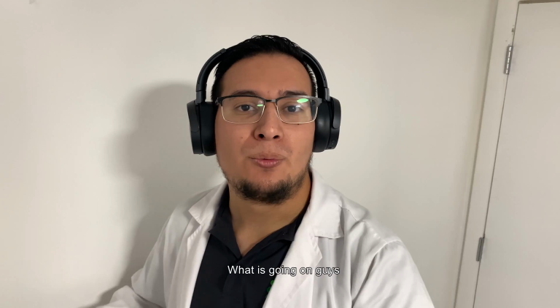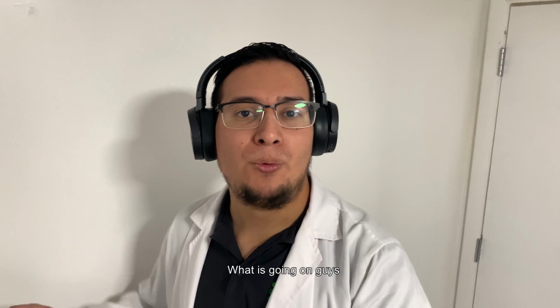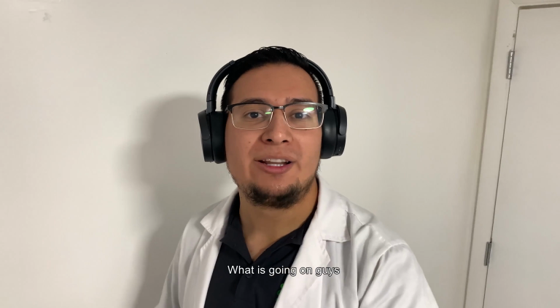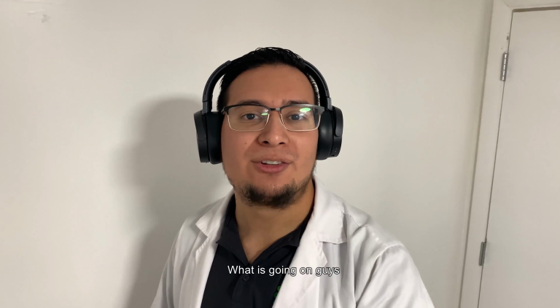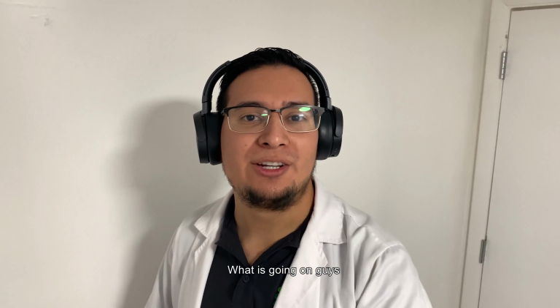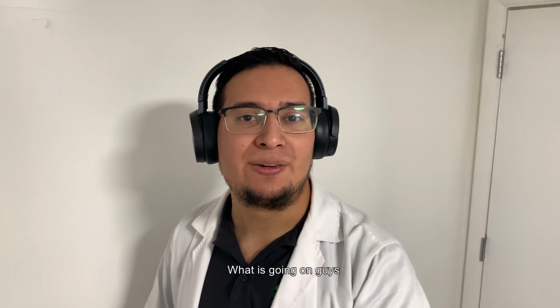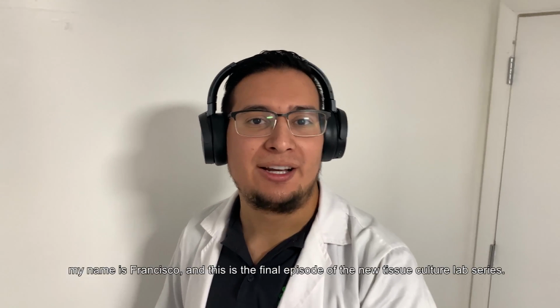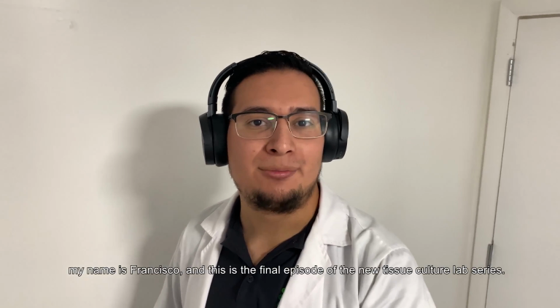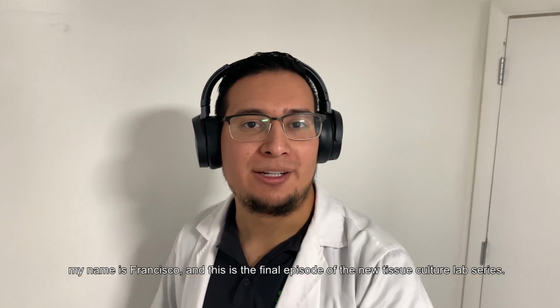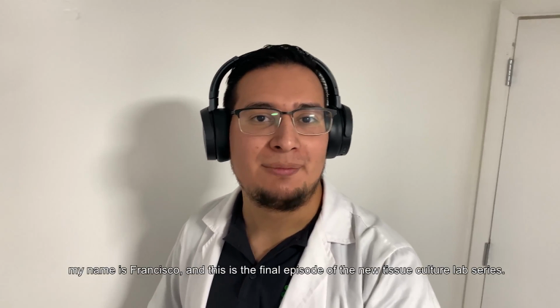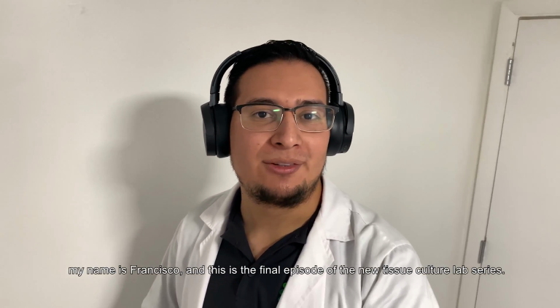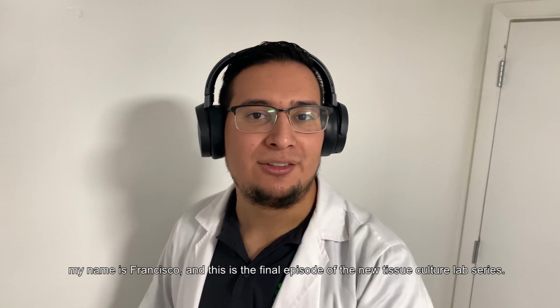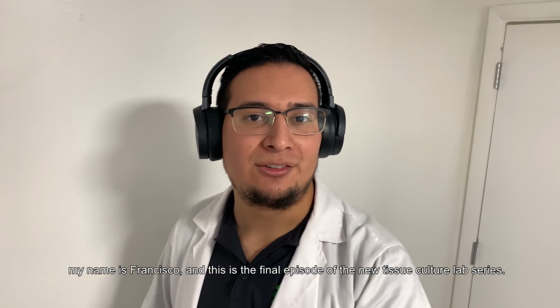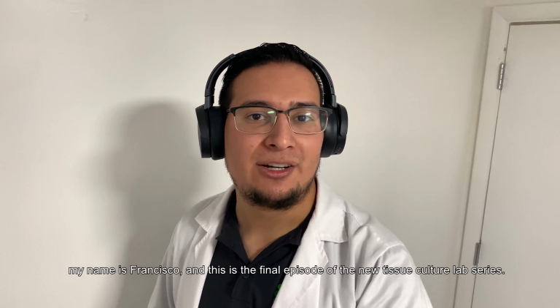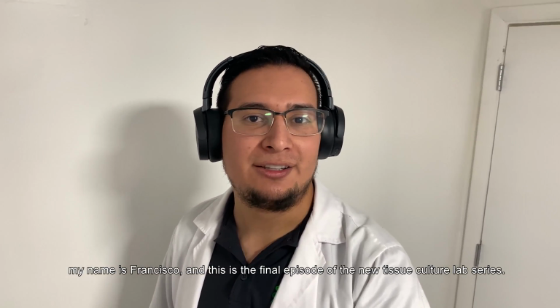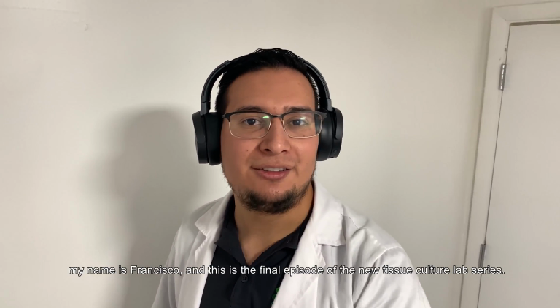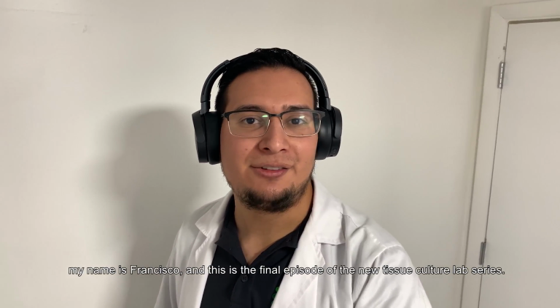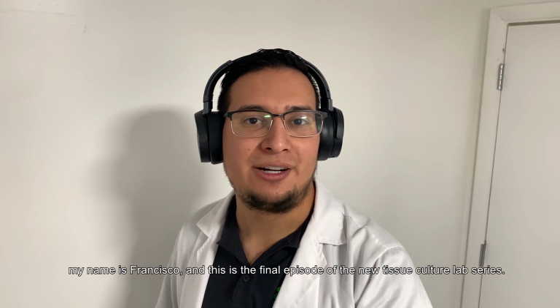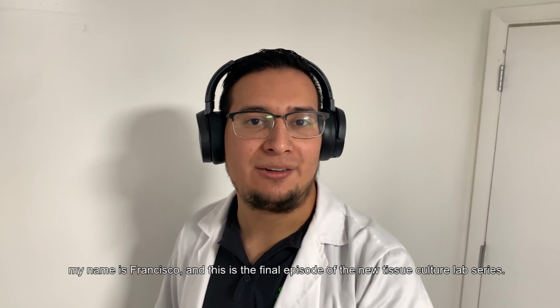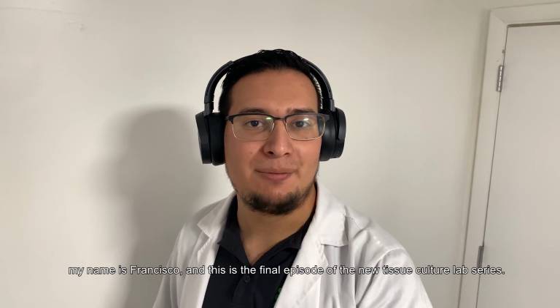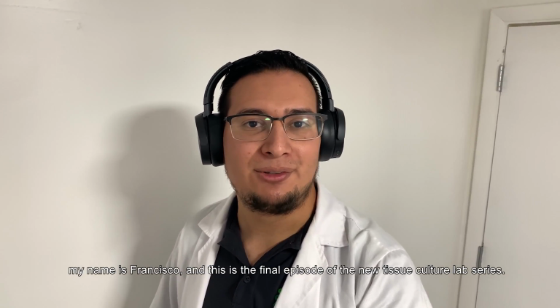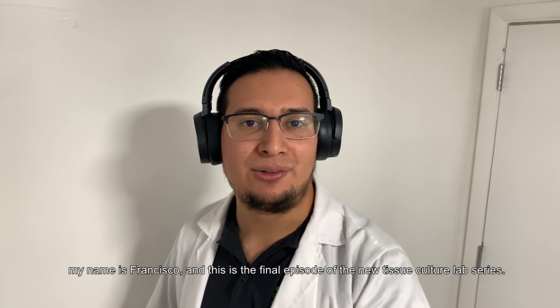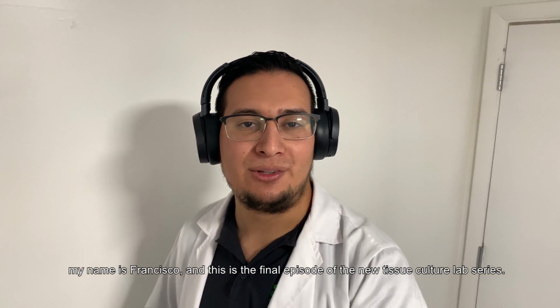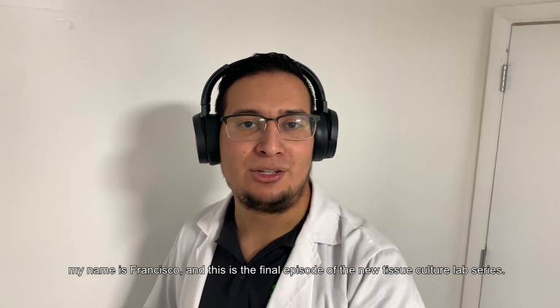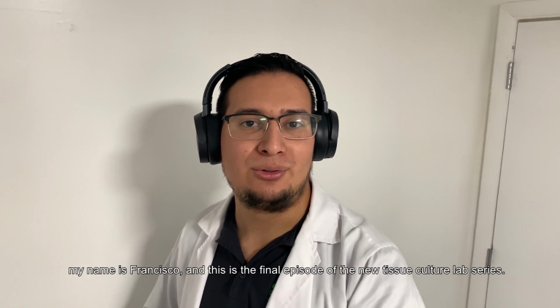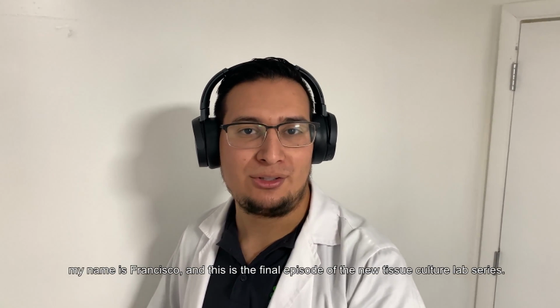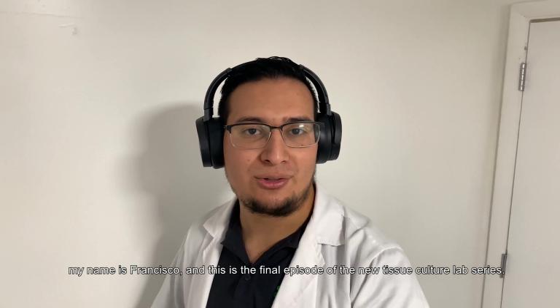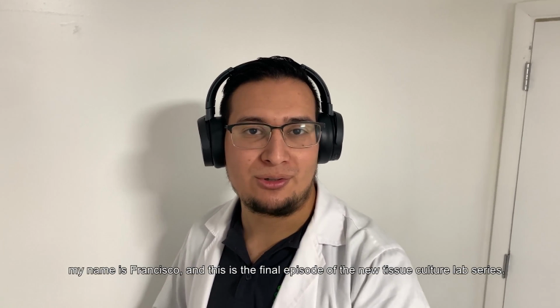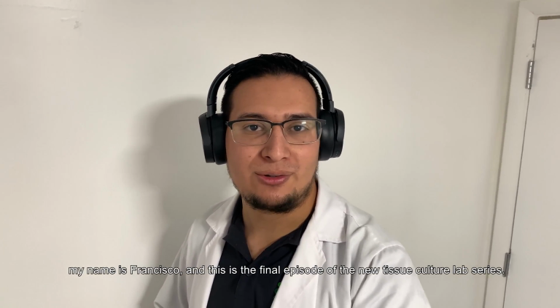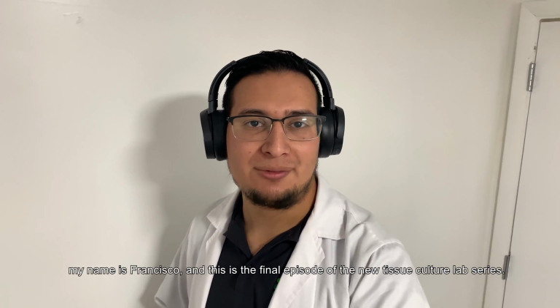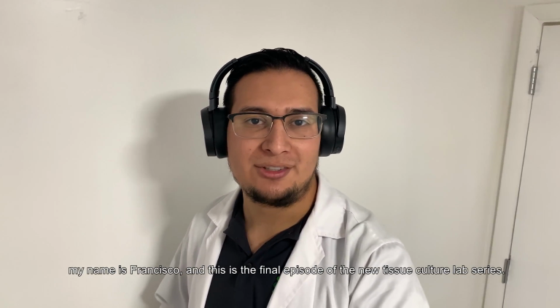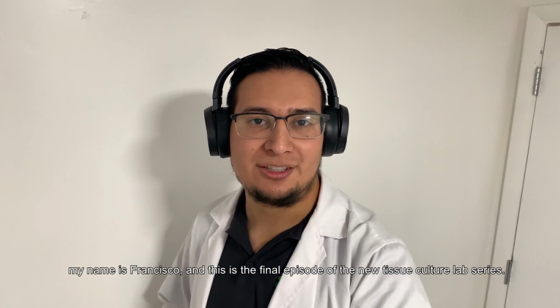What is going on guys? My name is Francisco and this is the final episode of the new Tissue Culture Lab series.